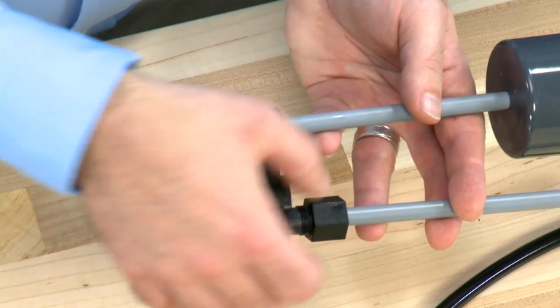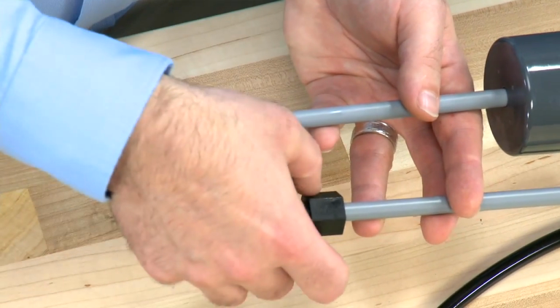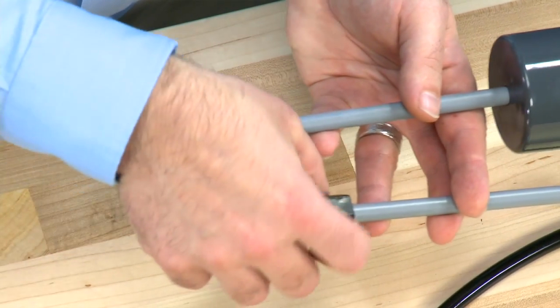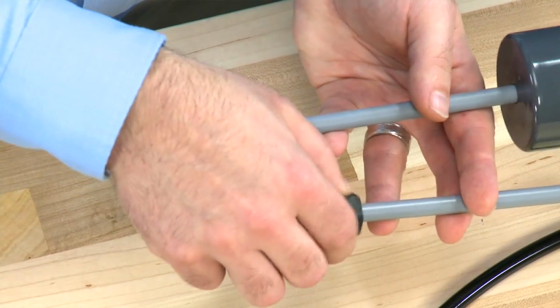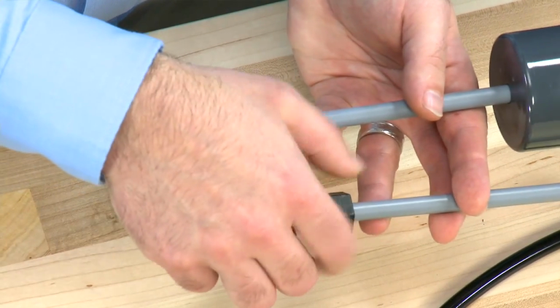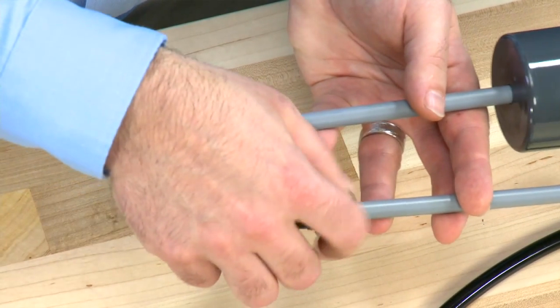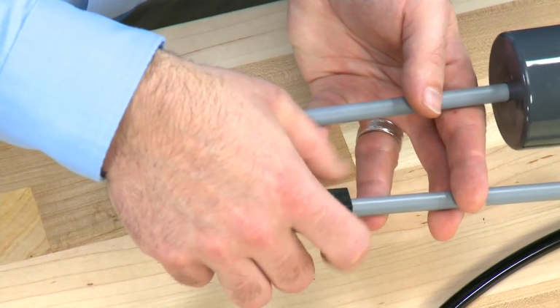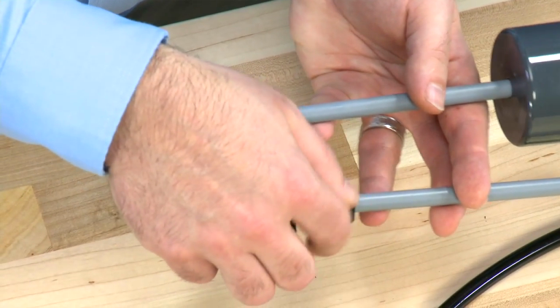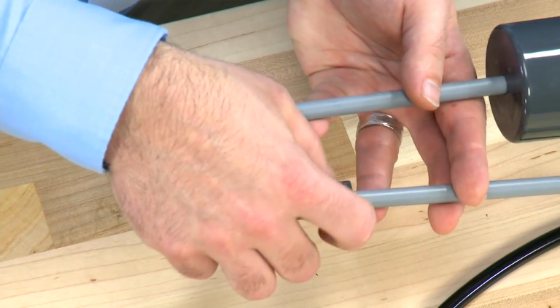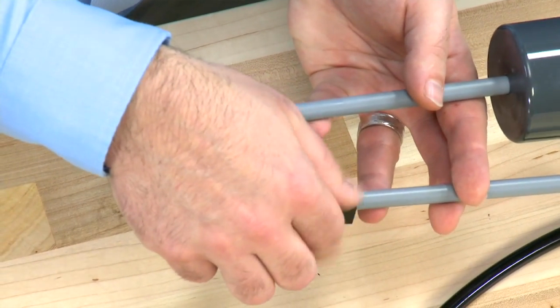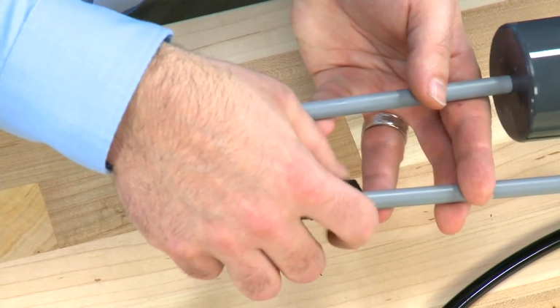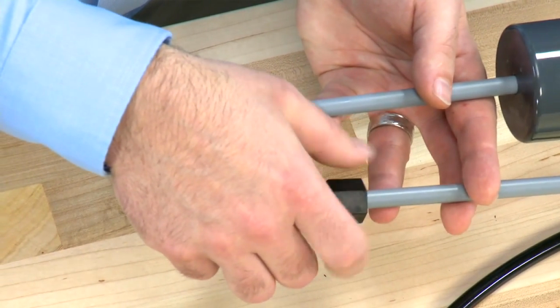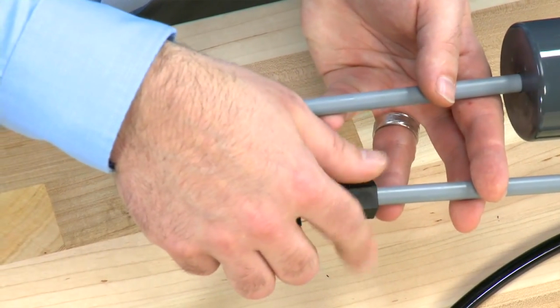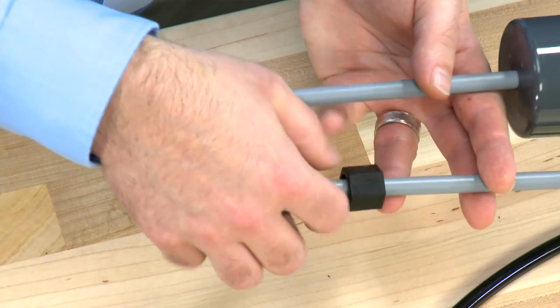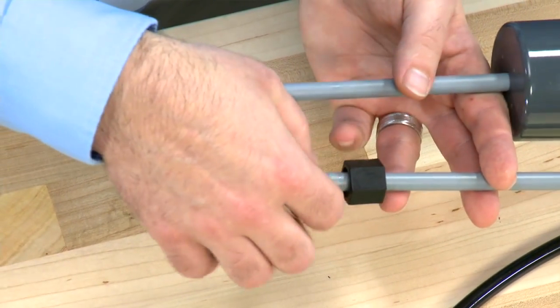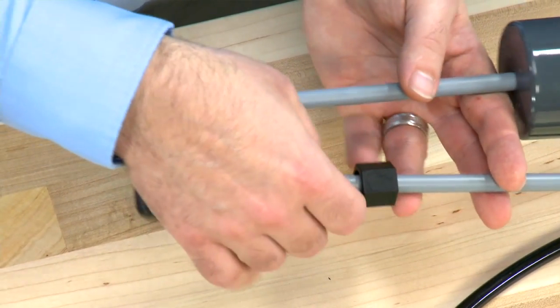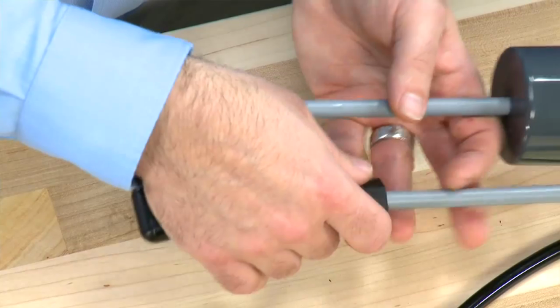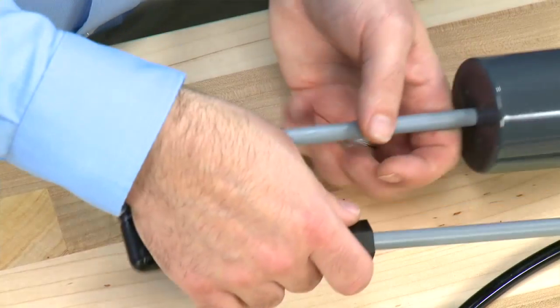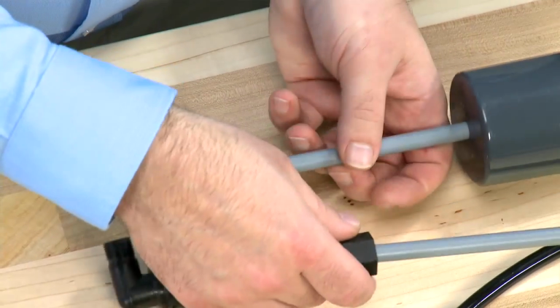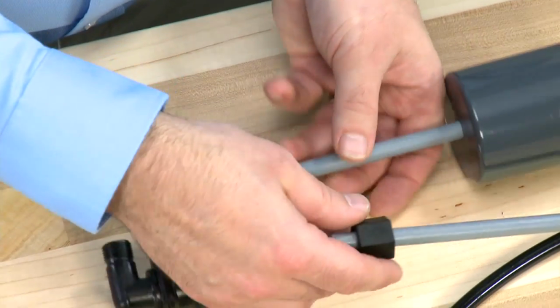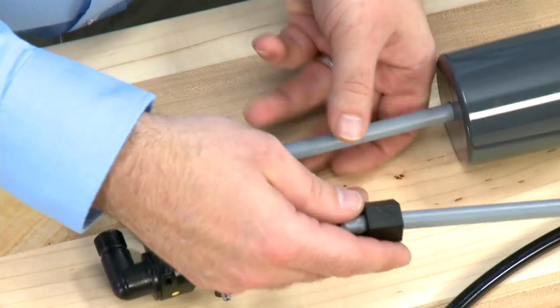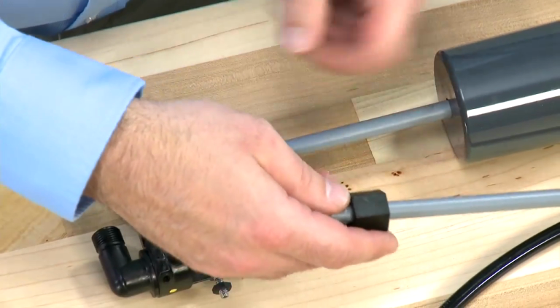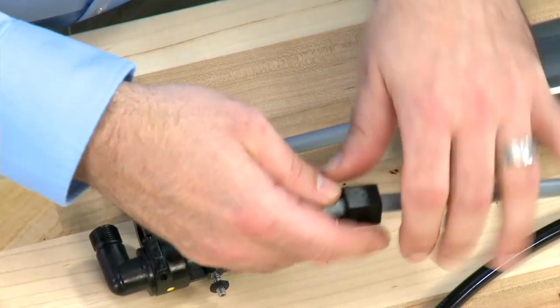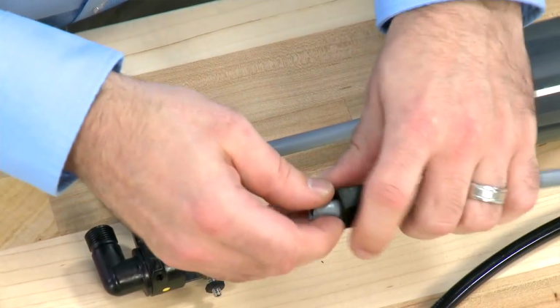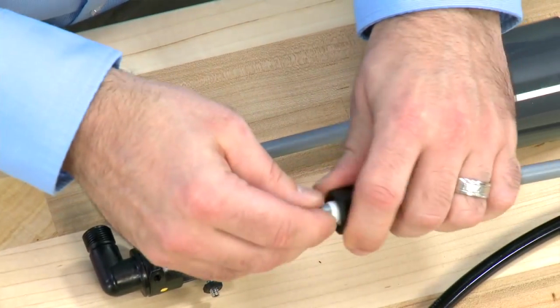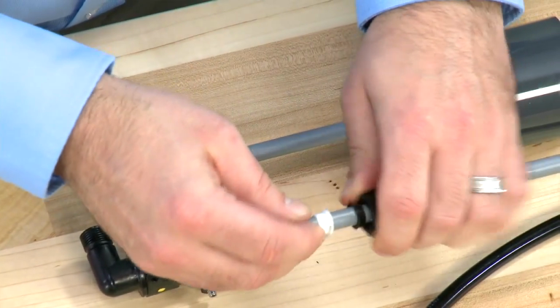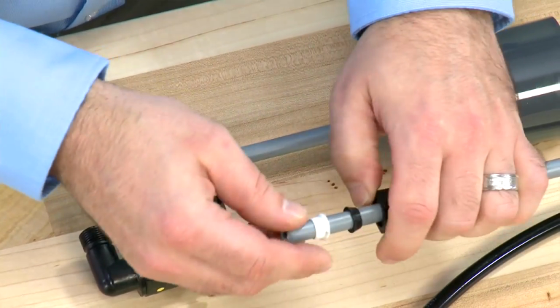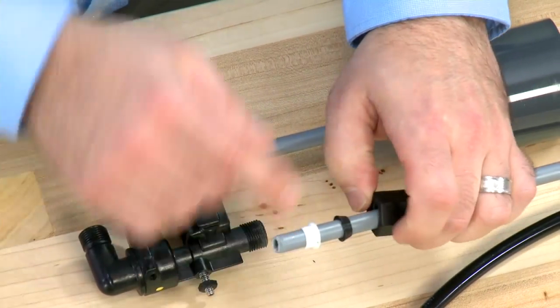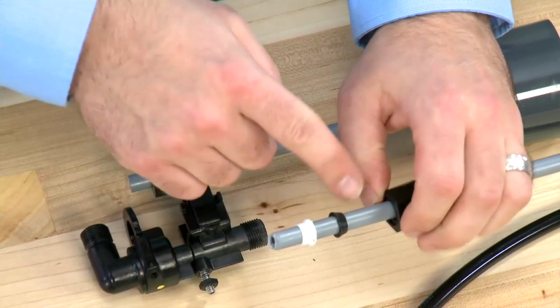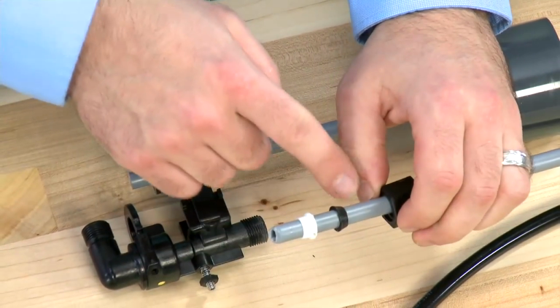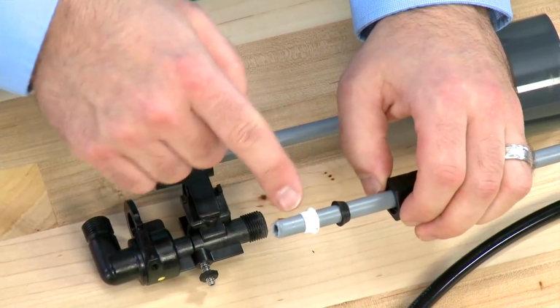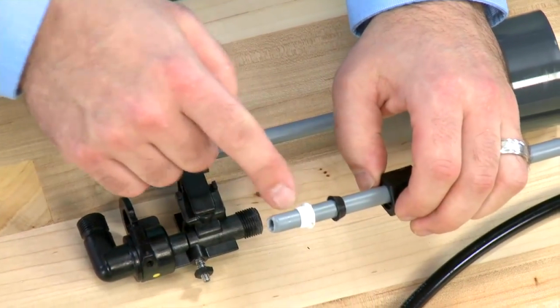This connection on the tube removes in the same way, and internal to it, we have the same double seal components.